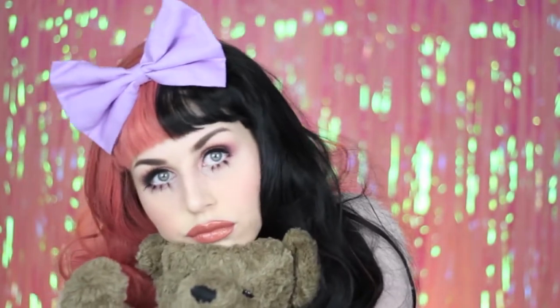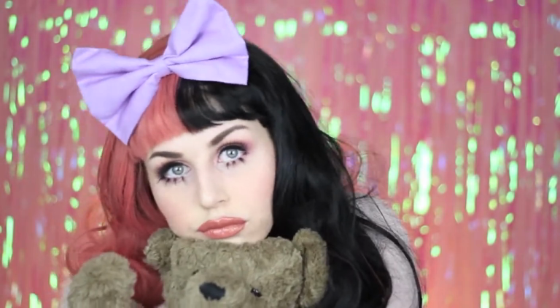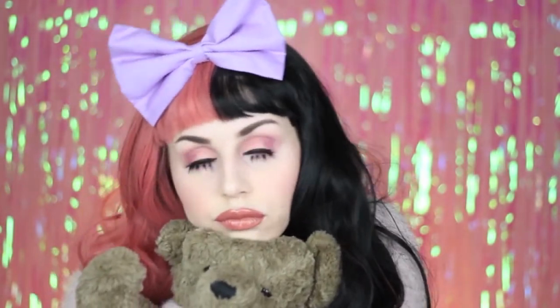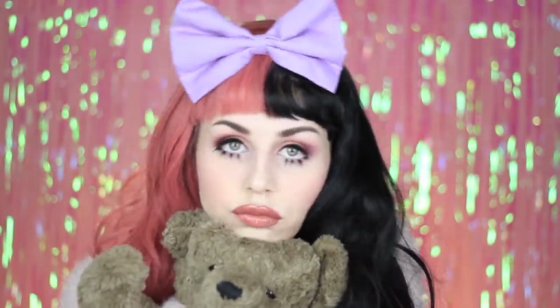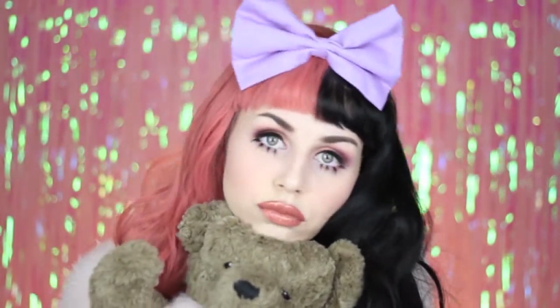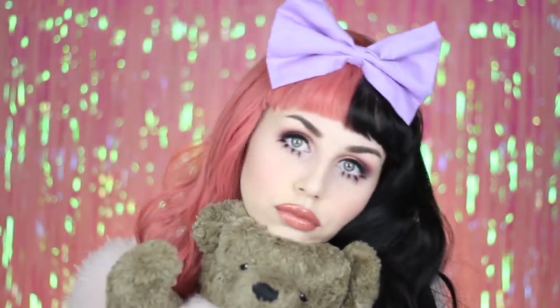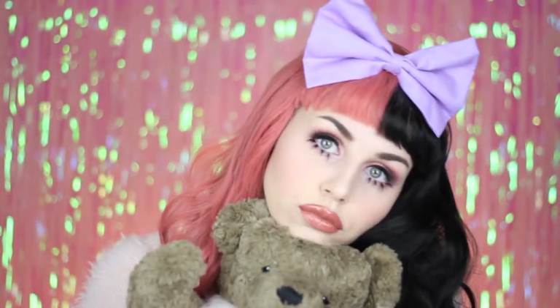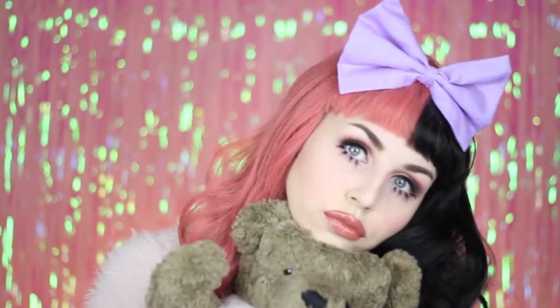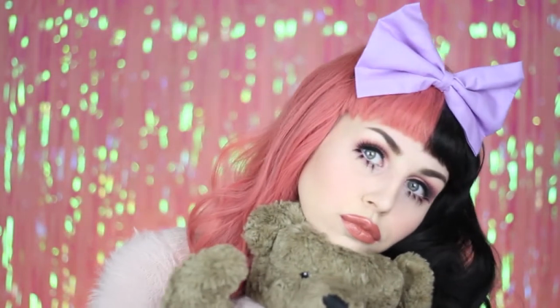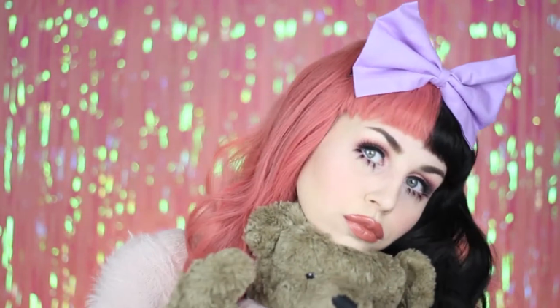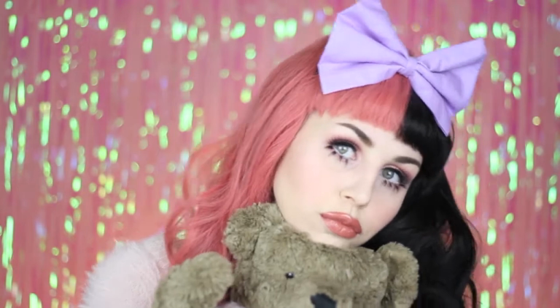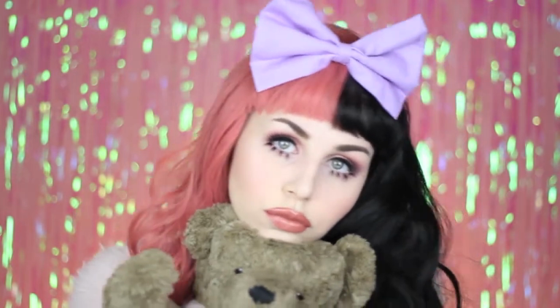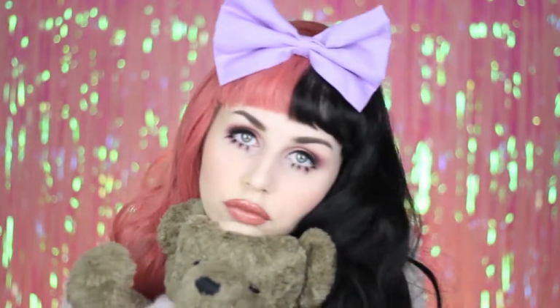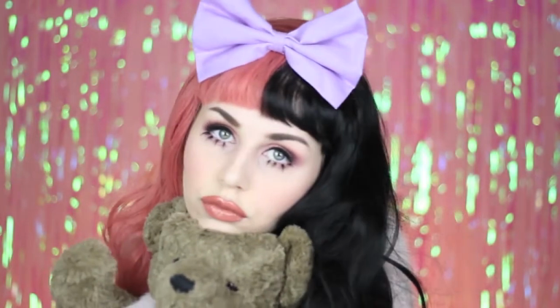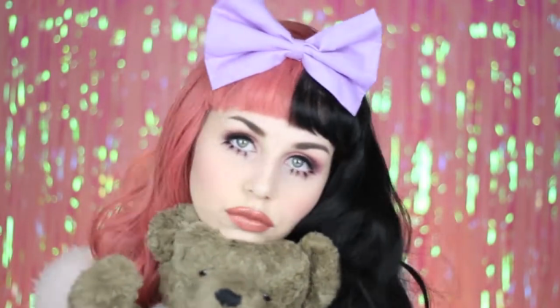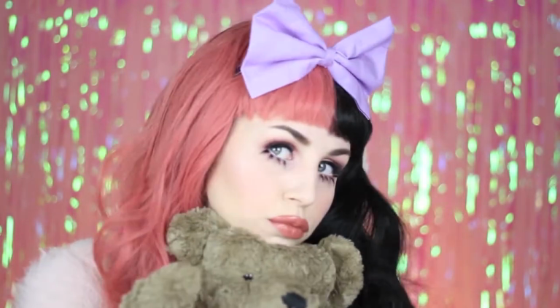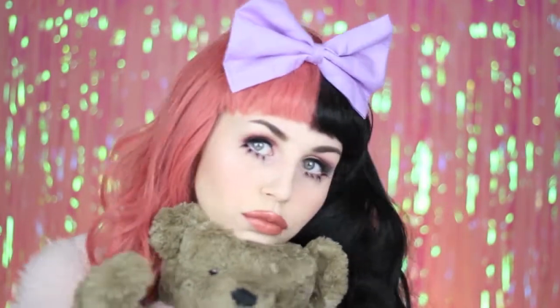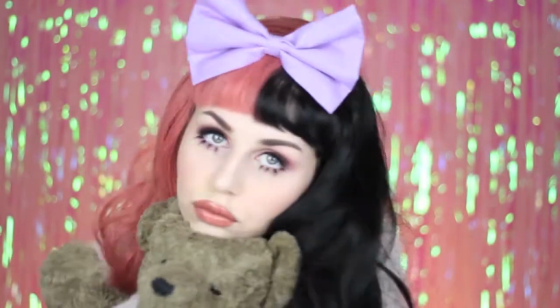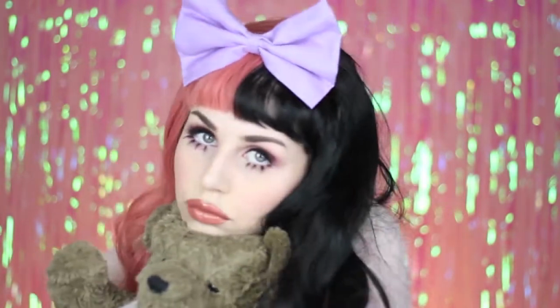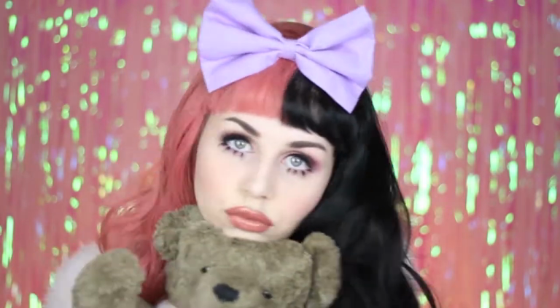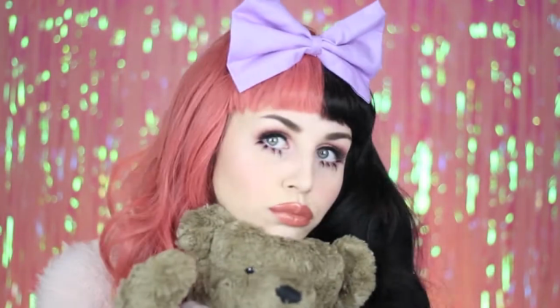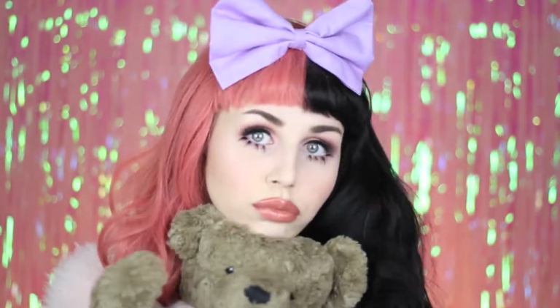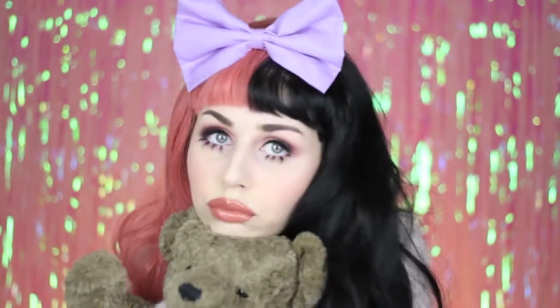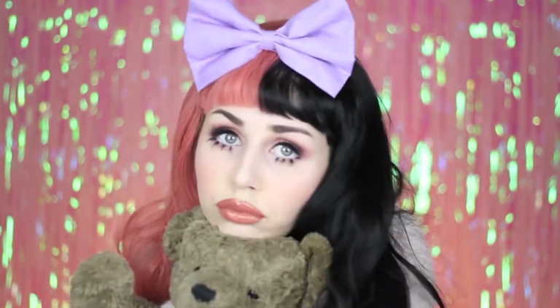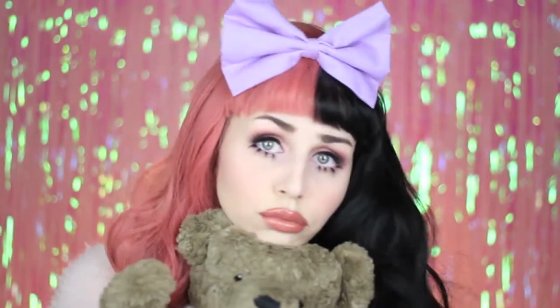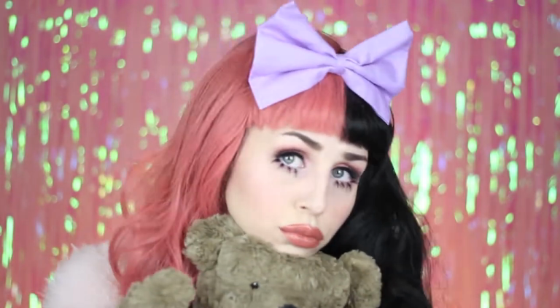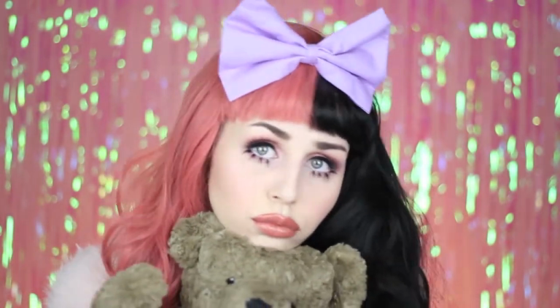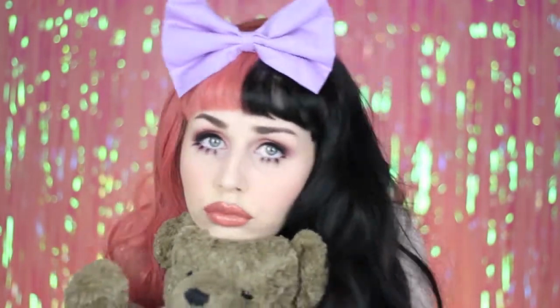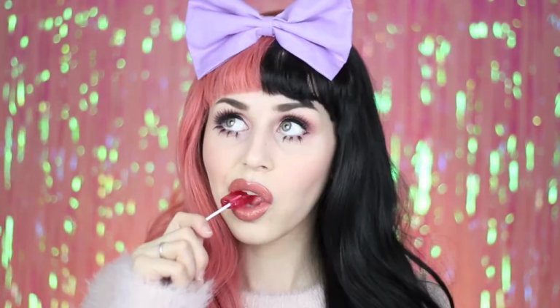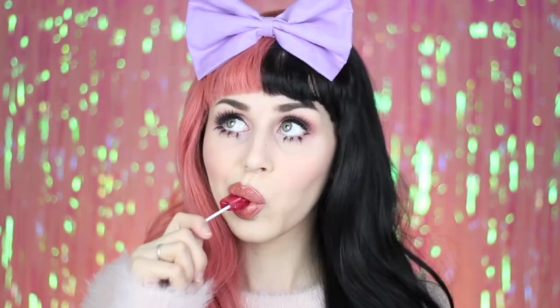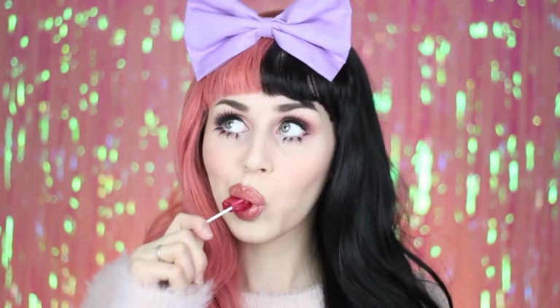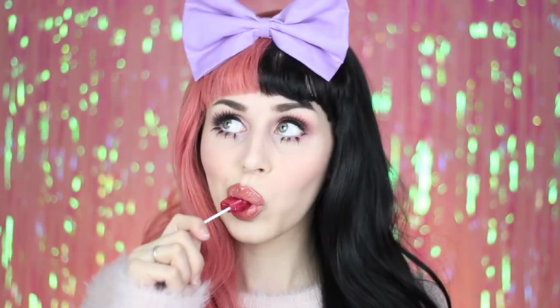Hey guys! Today I'm gonna show you how I did this Melanie Martinez inspired makeup look.